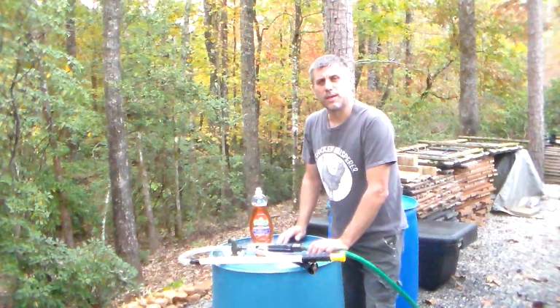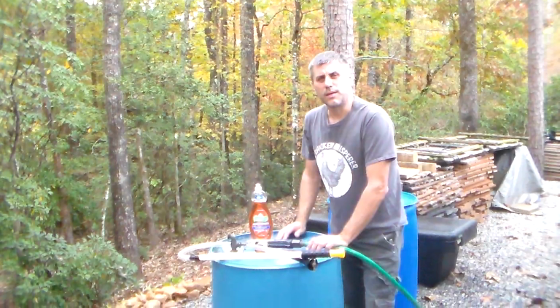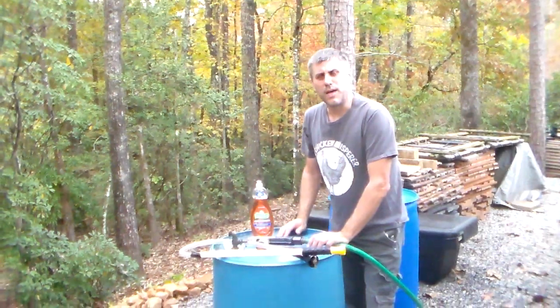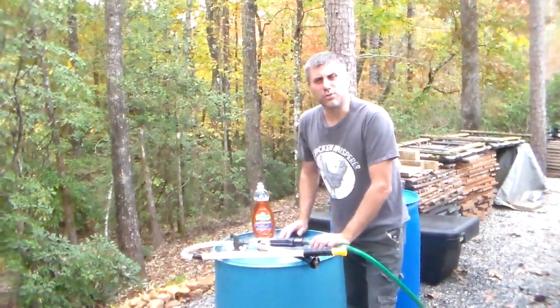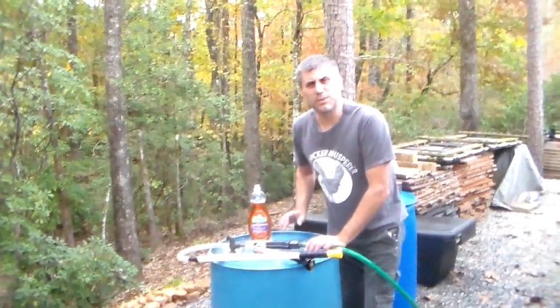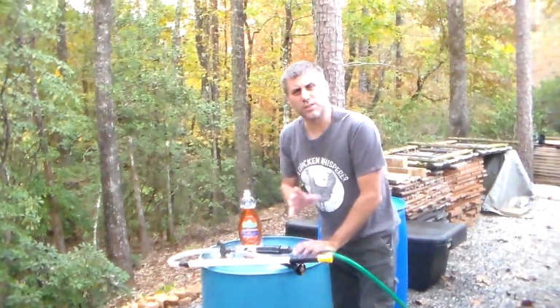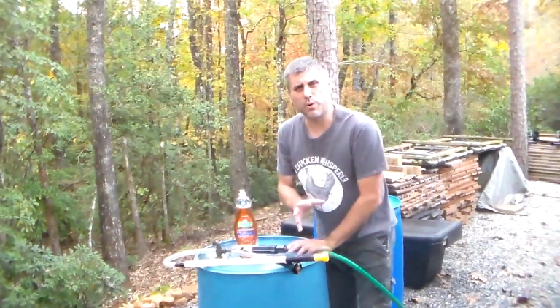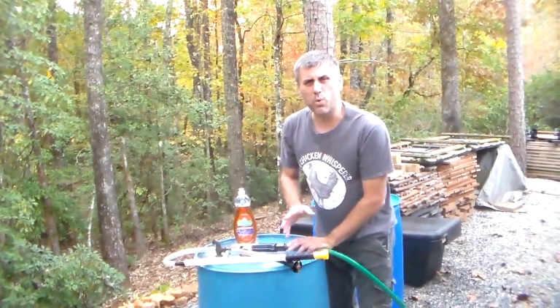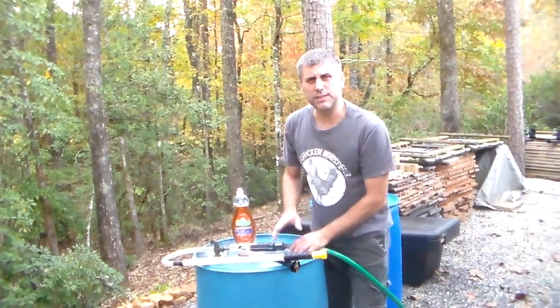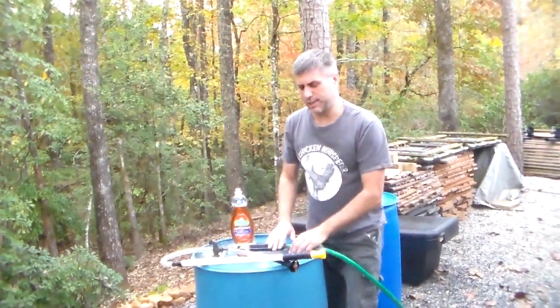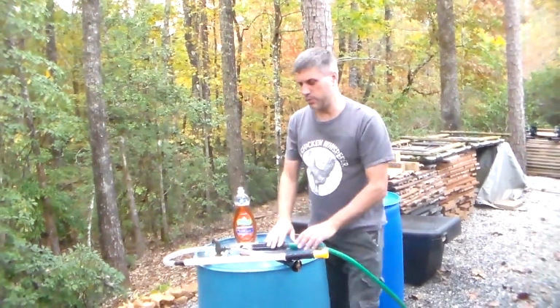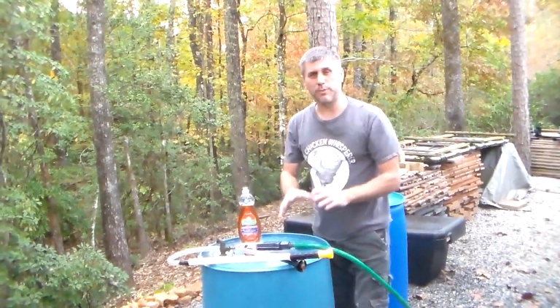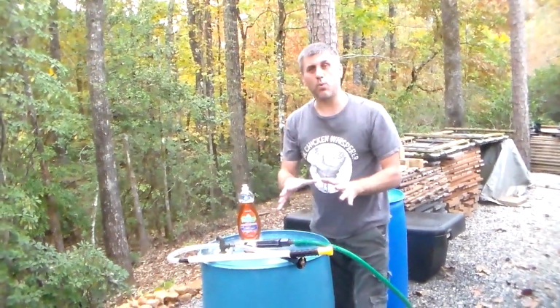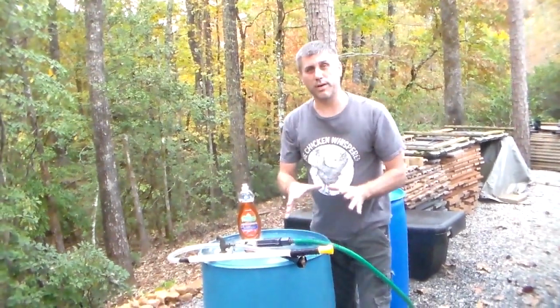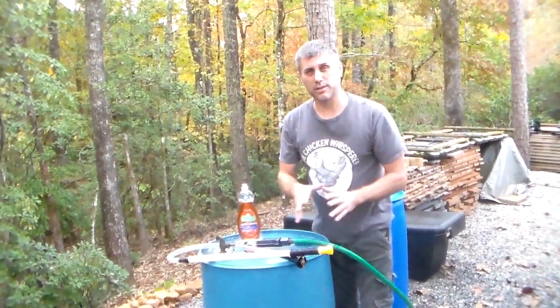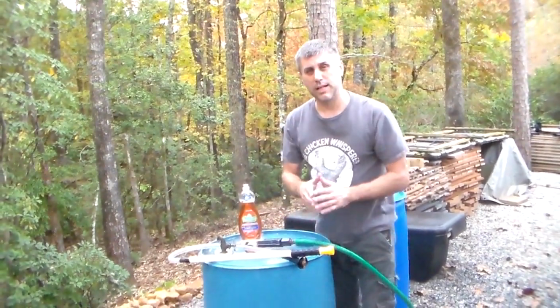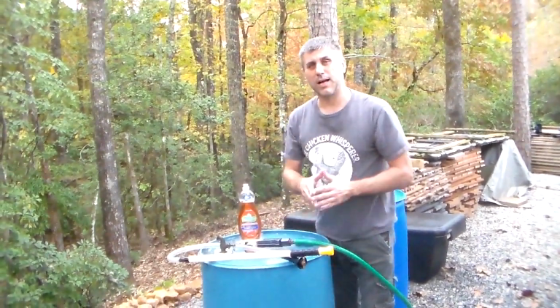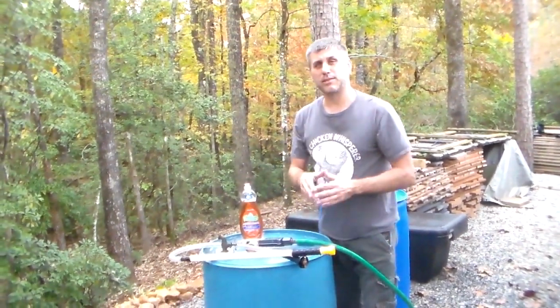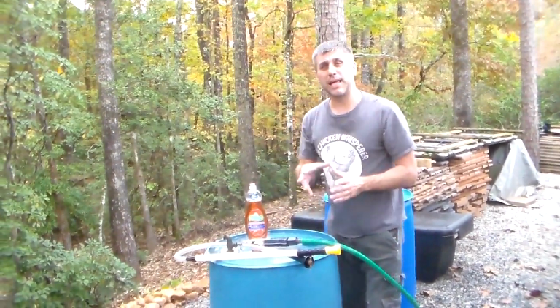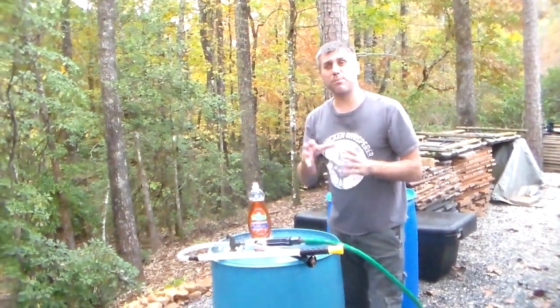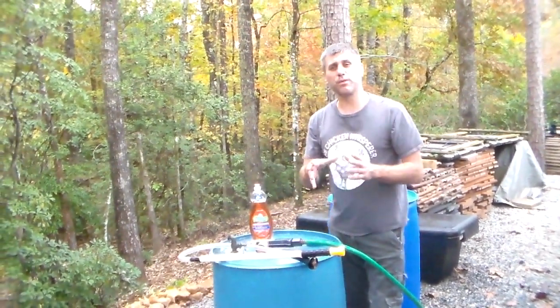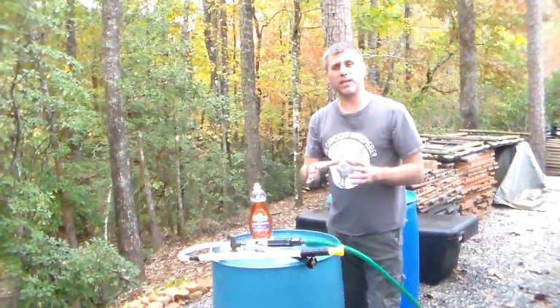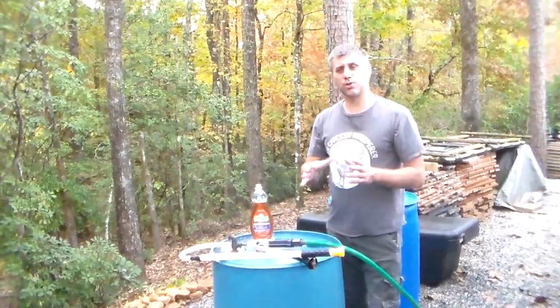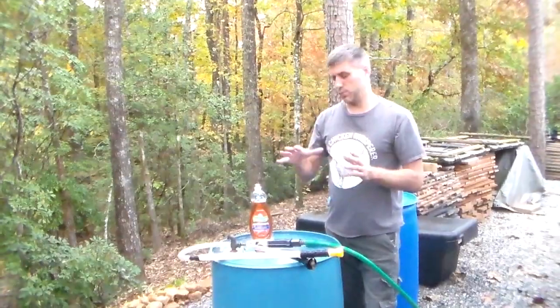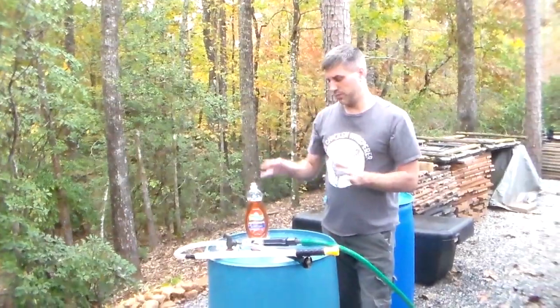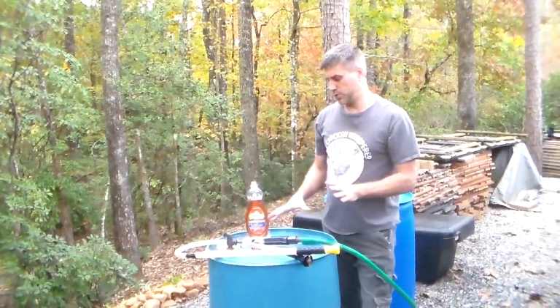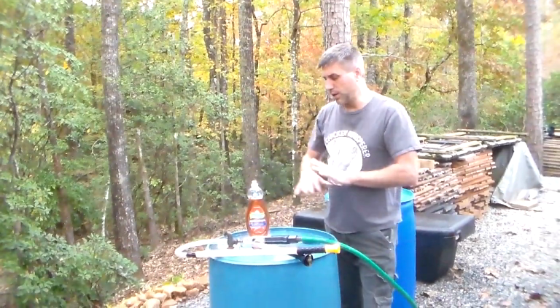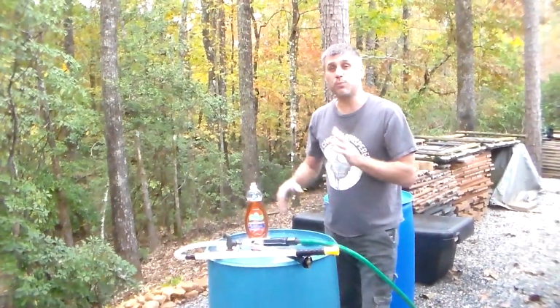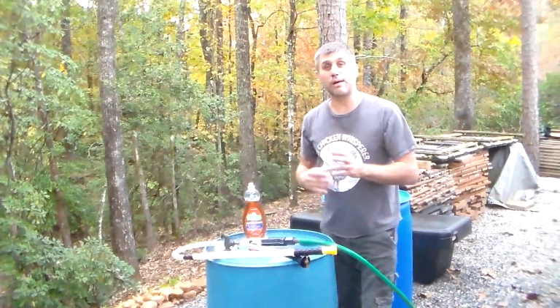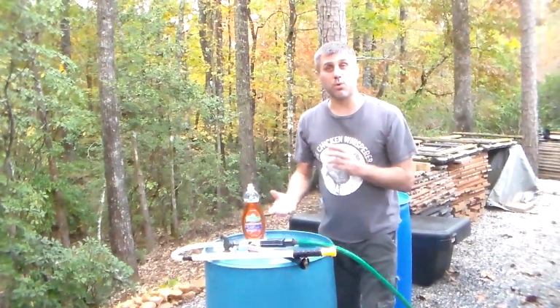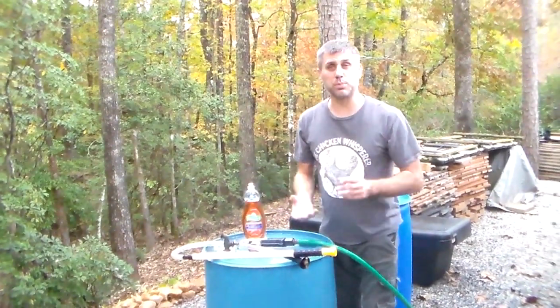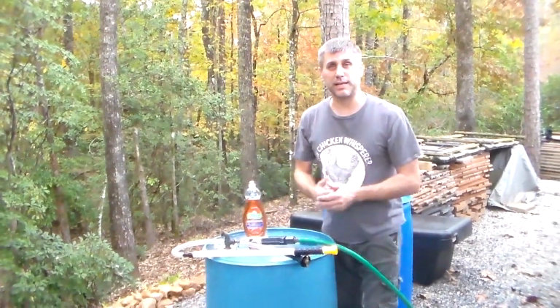Hey YouTube, this is Southern Prepper 1. Today I want to talk about water. I've been motivated to do a little bit more on my water plan.